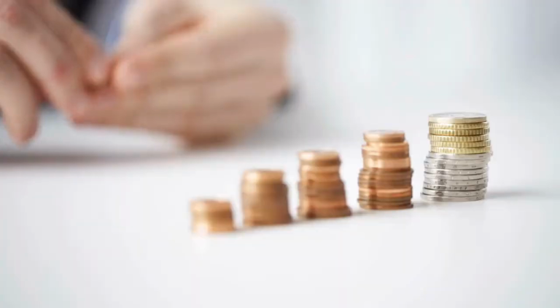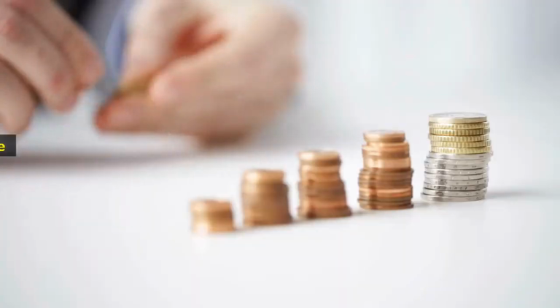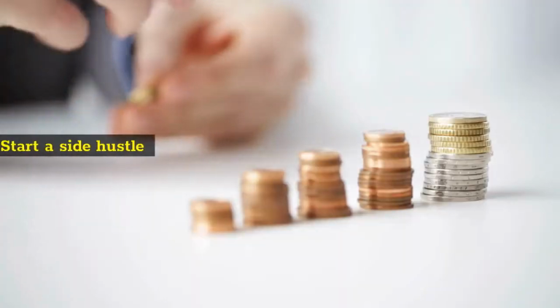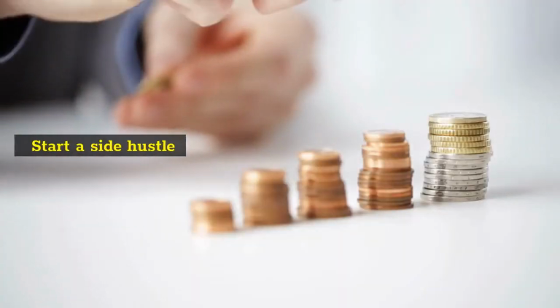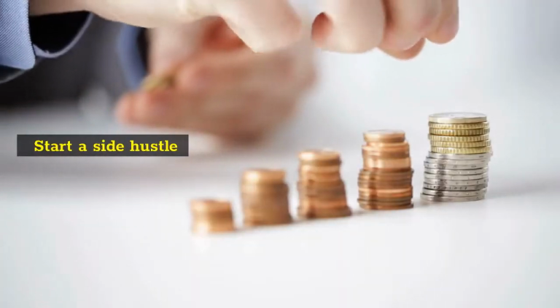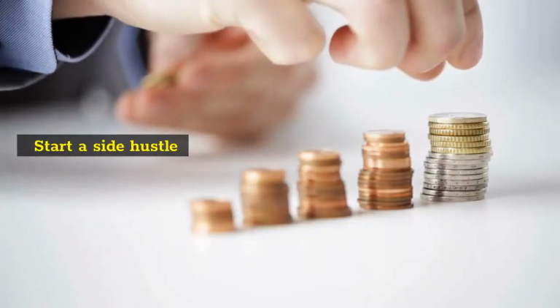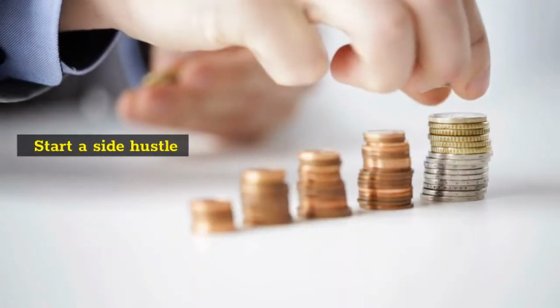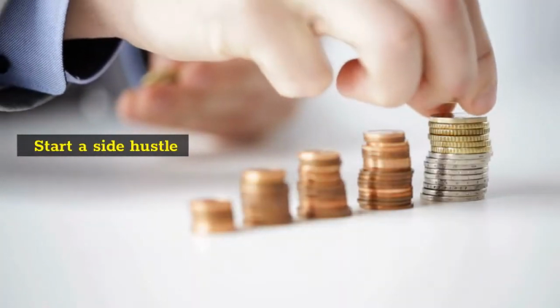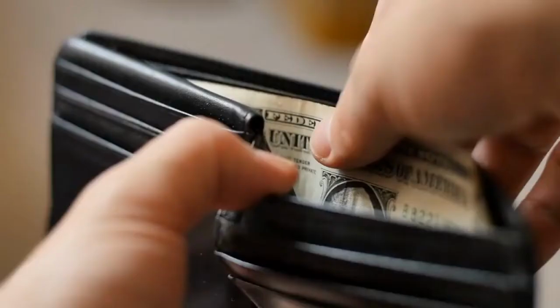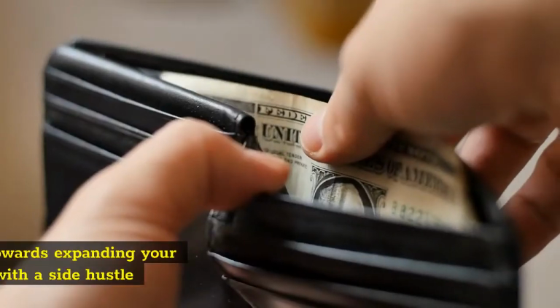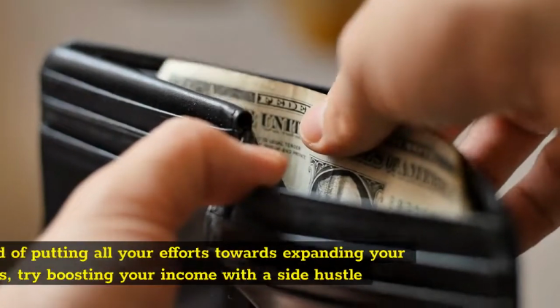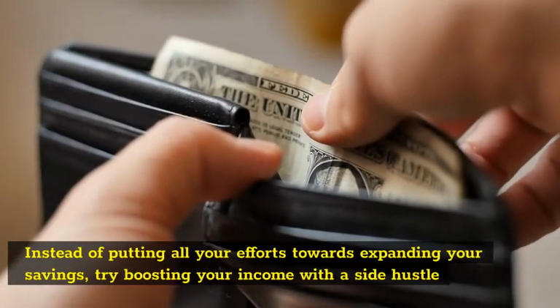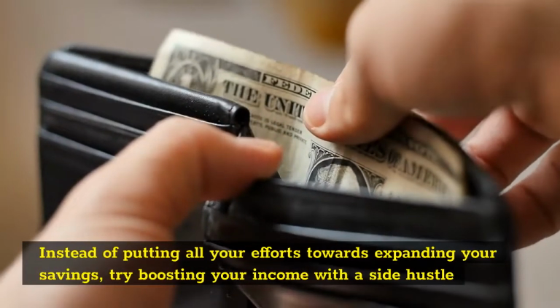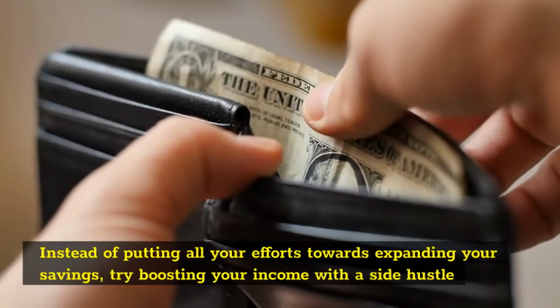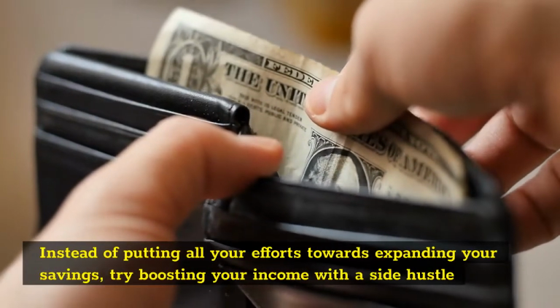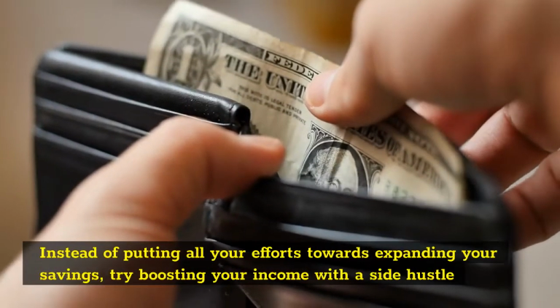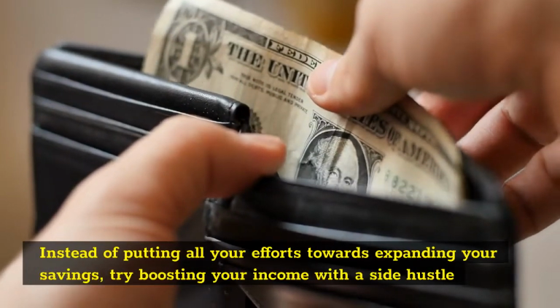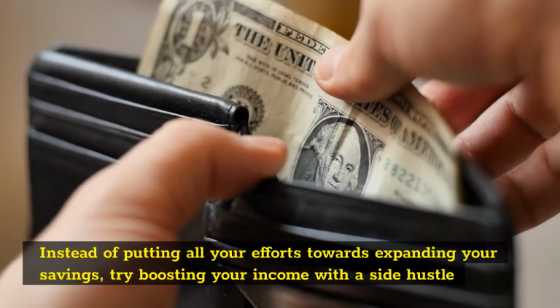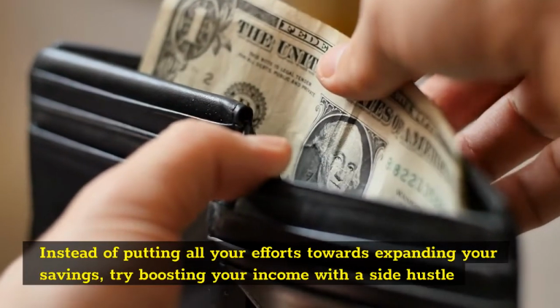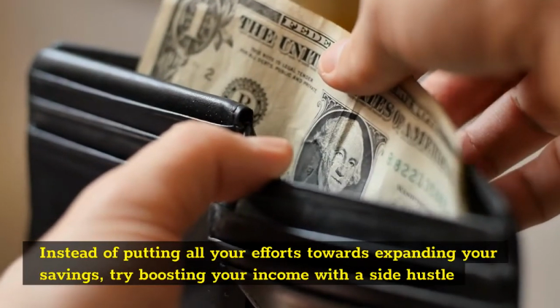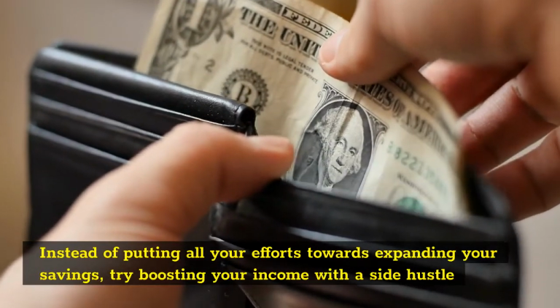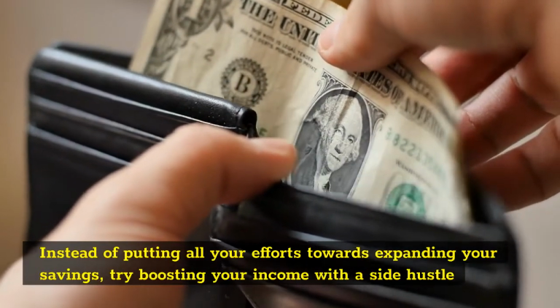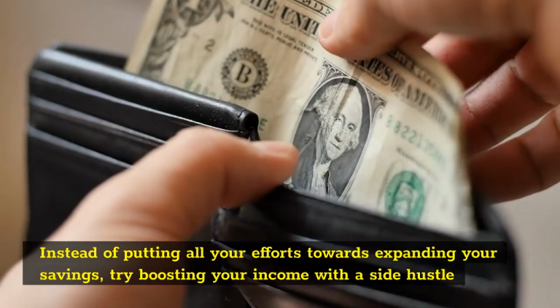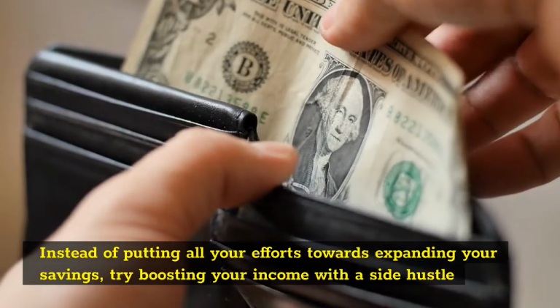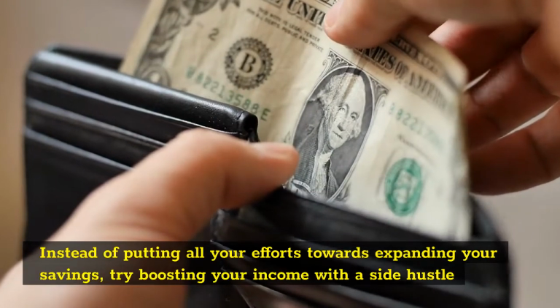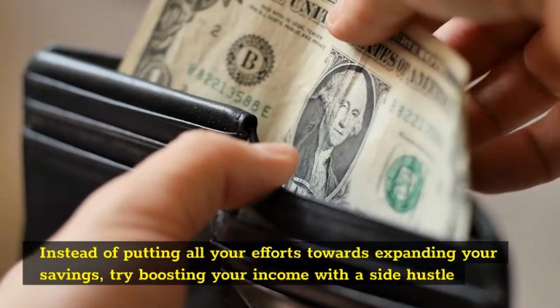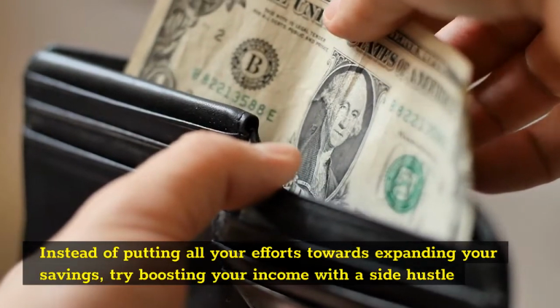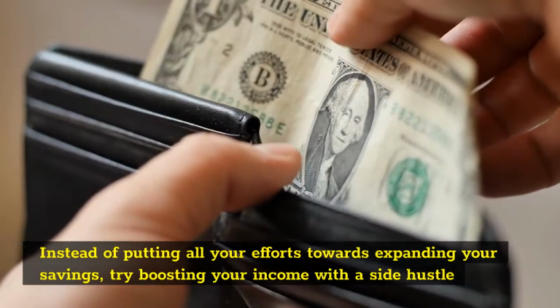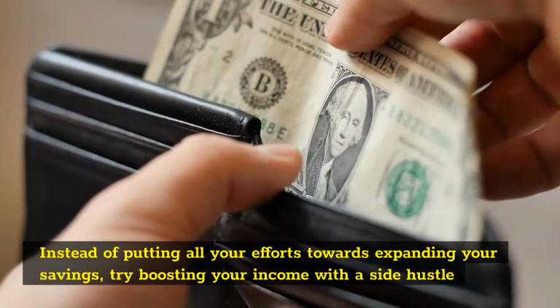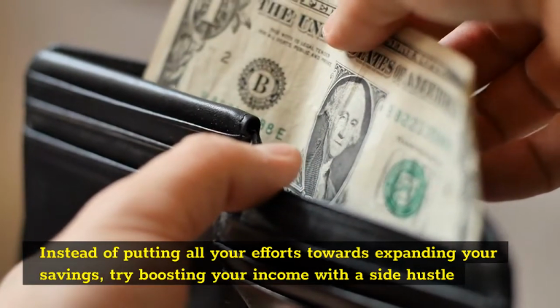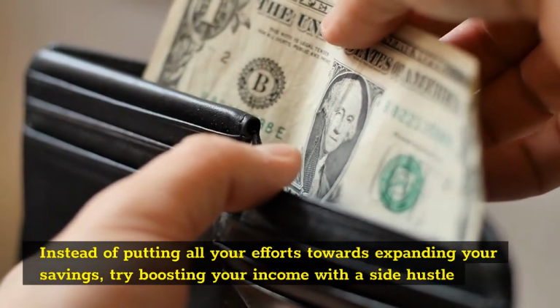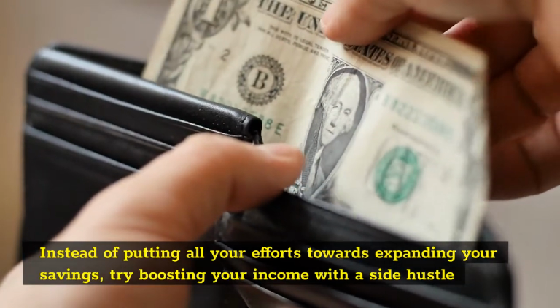Start a Side Hustle. Instead of putting all your efforts towards expanding your savings, try boosting your income with a side hustle.